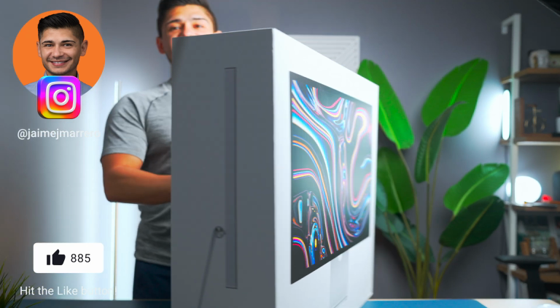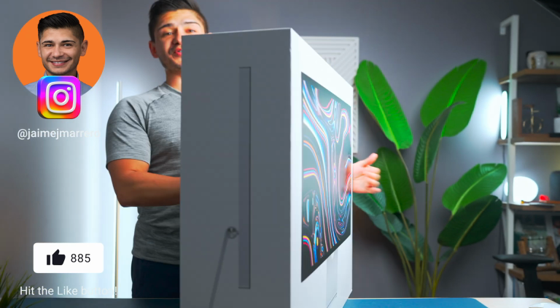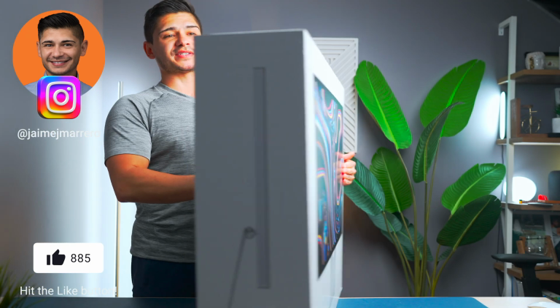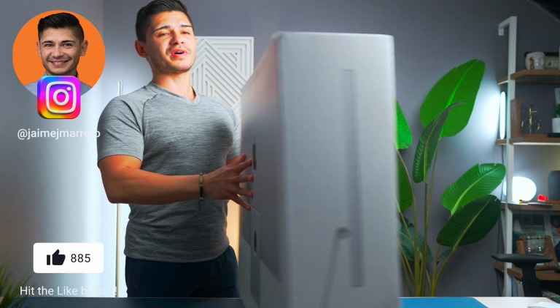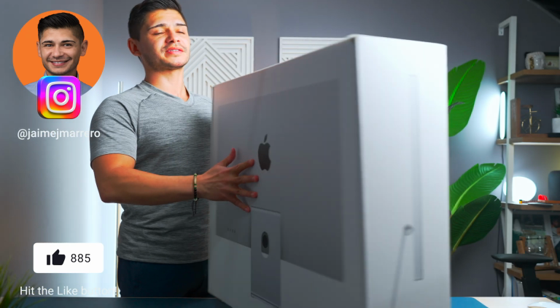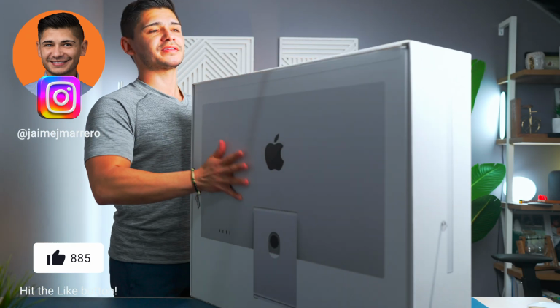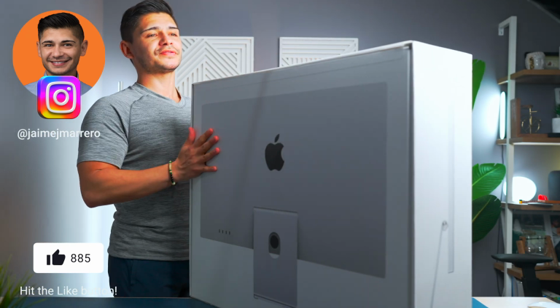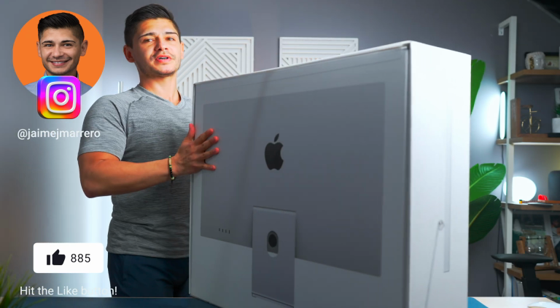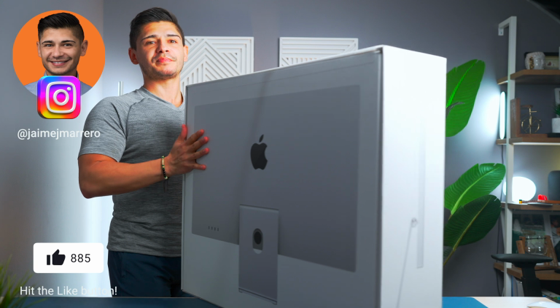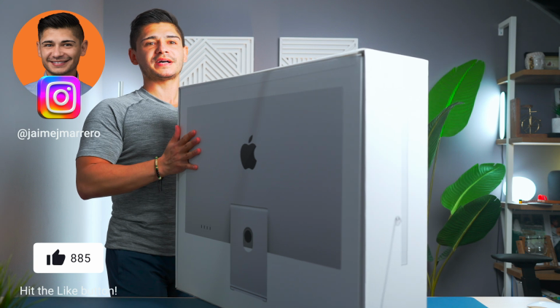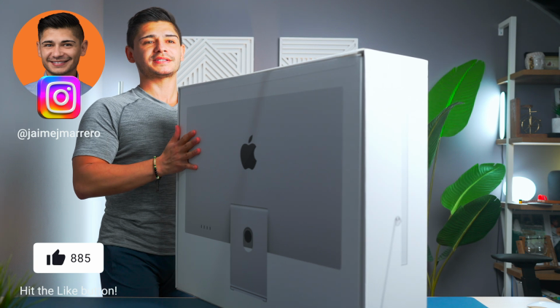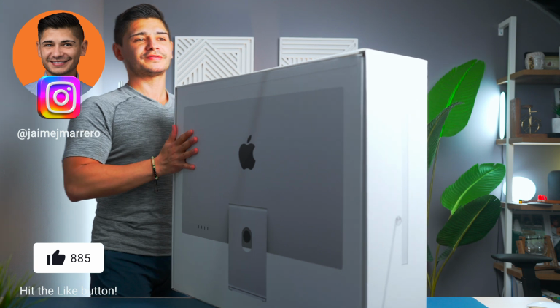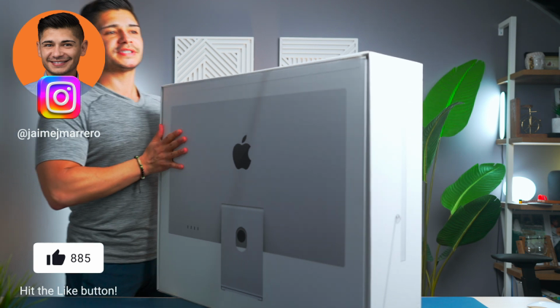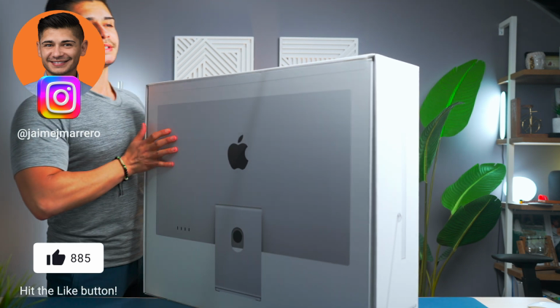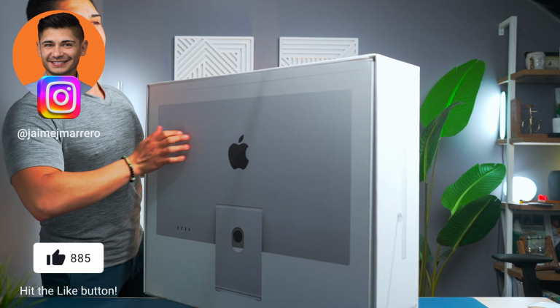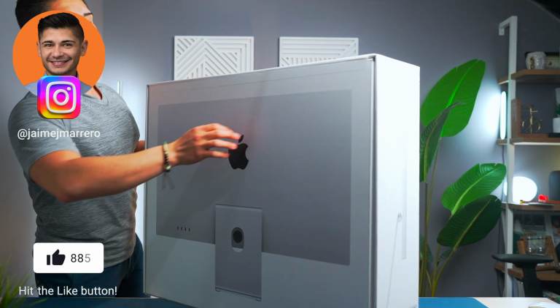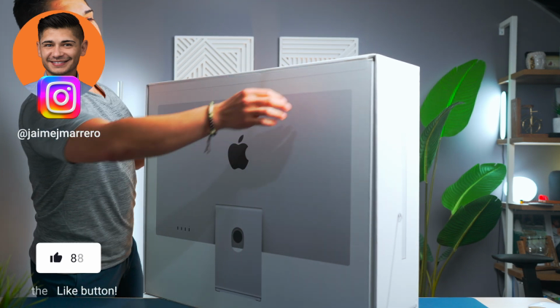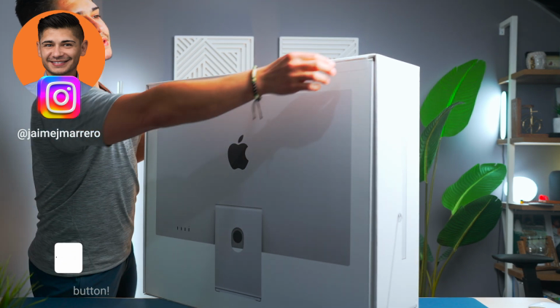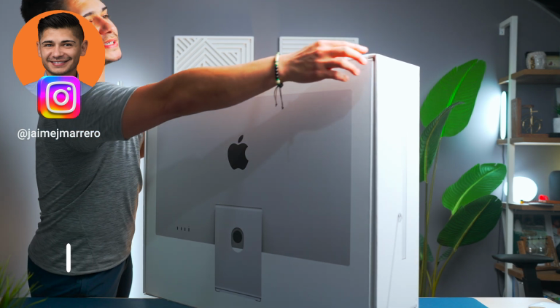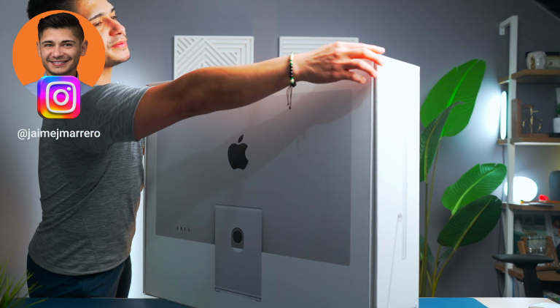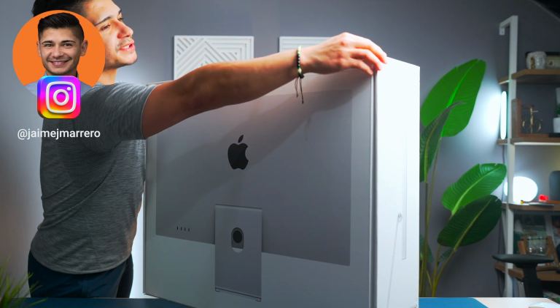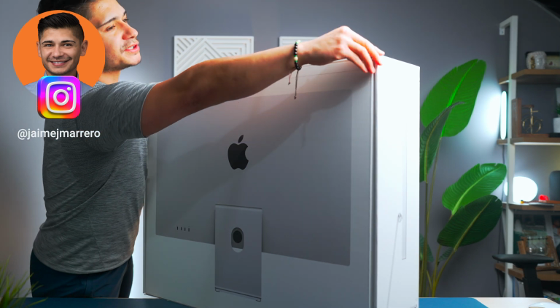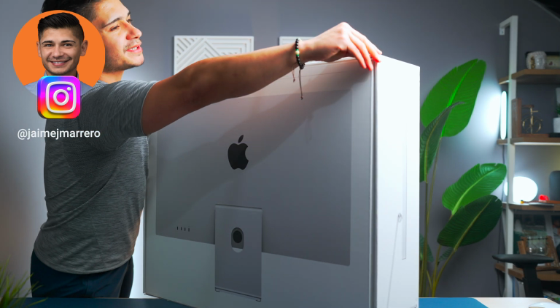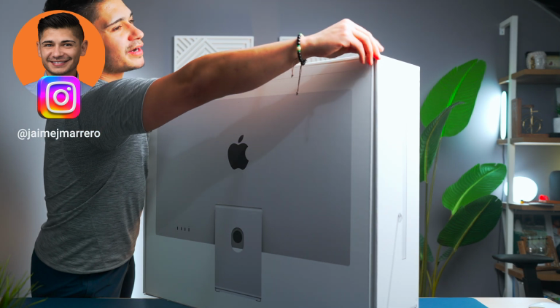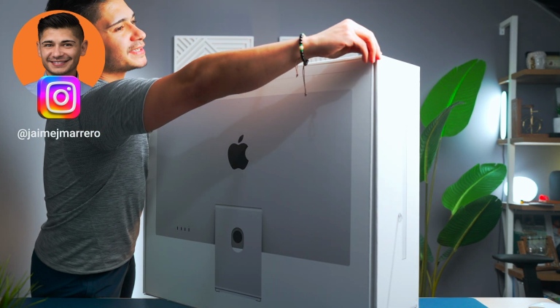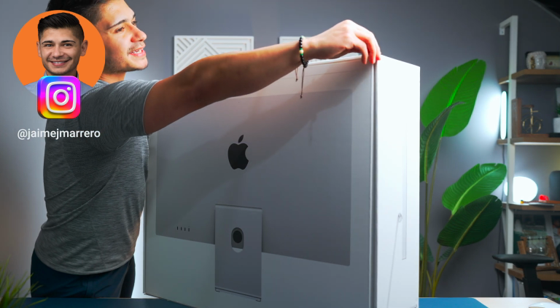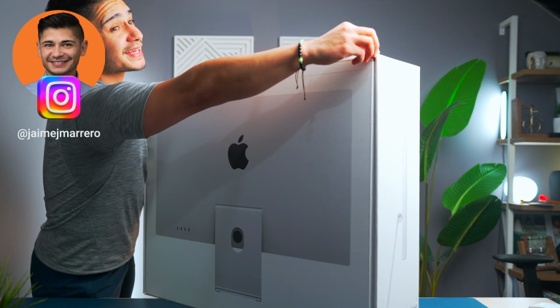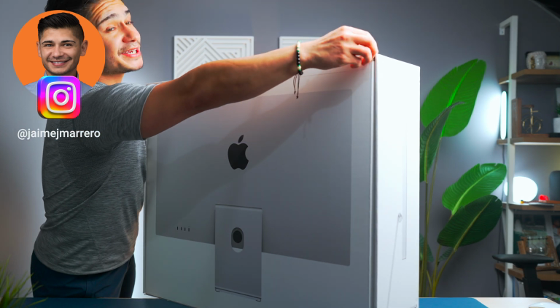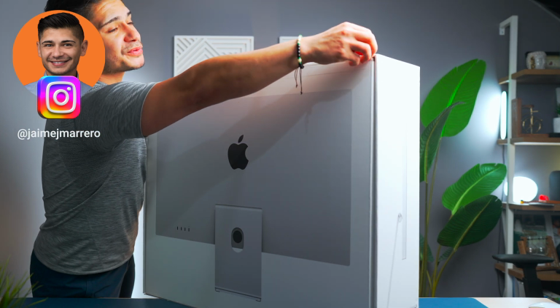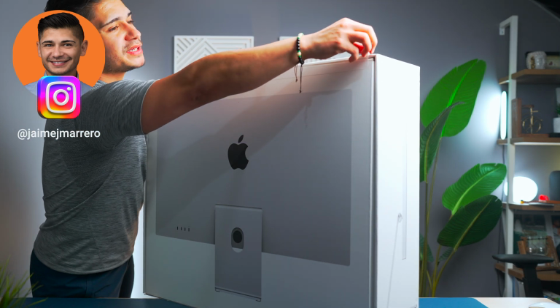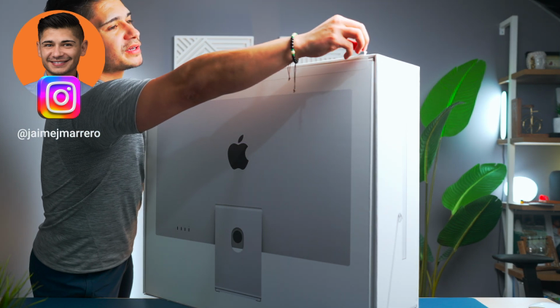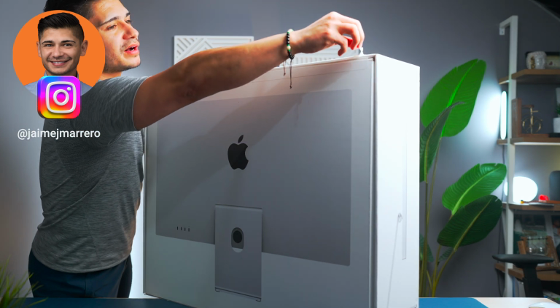Normally I do these unboxings on the floor, but today we're going to risk it and do it on a desk.